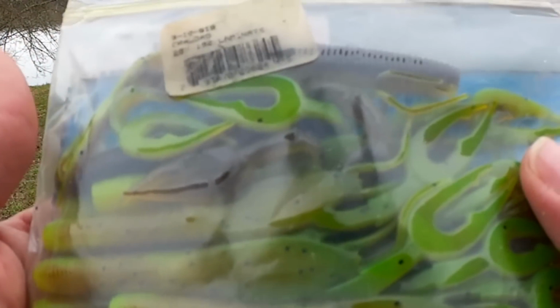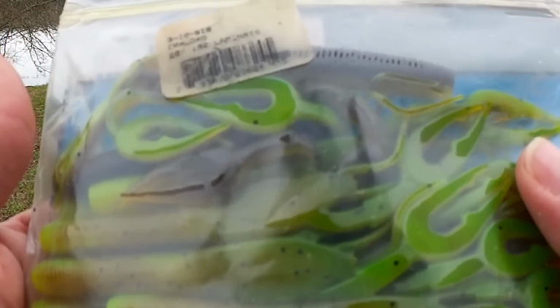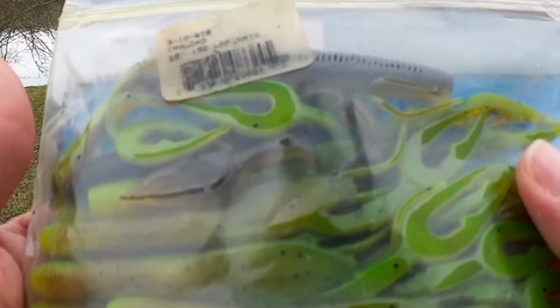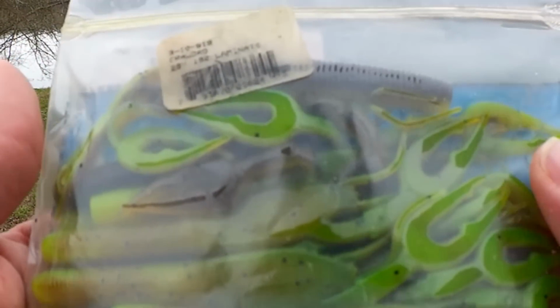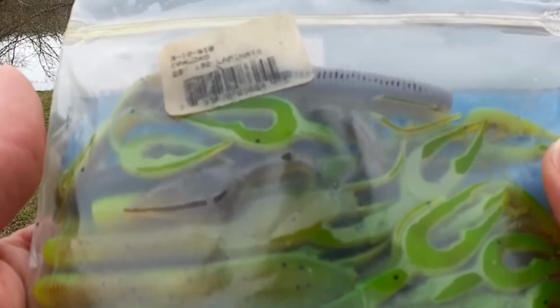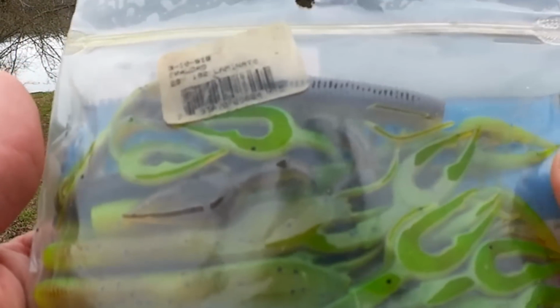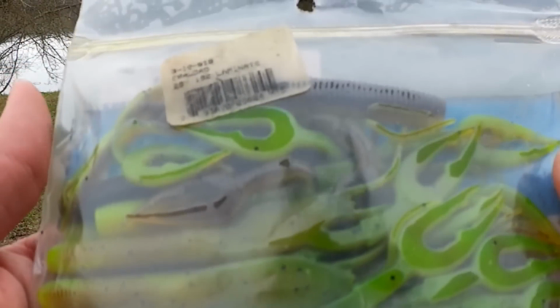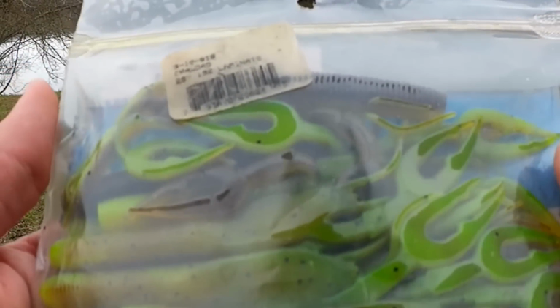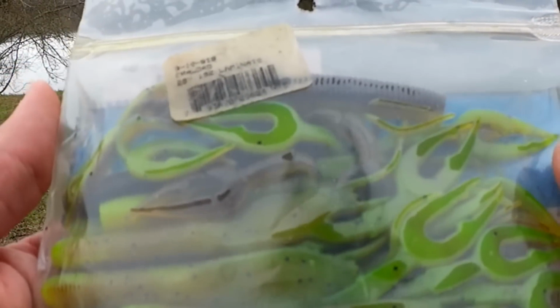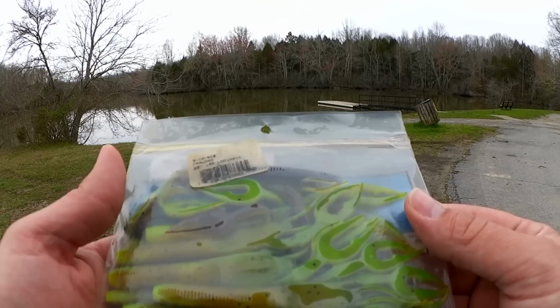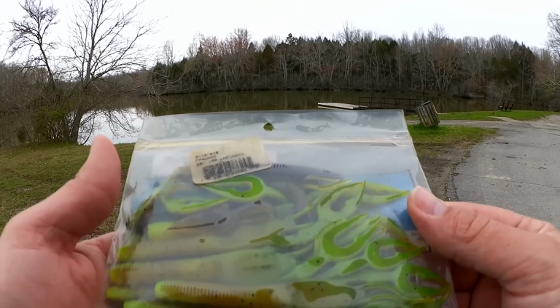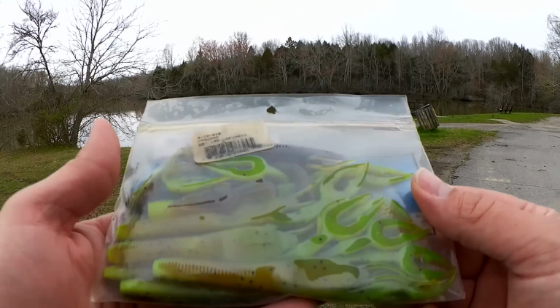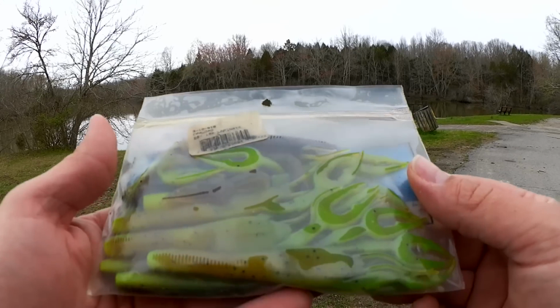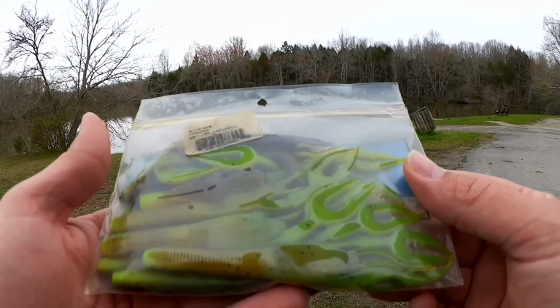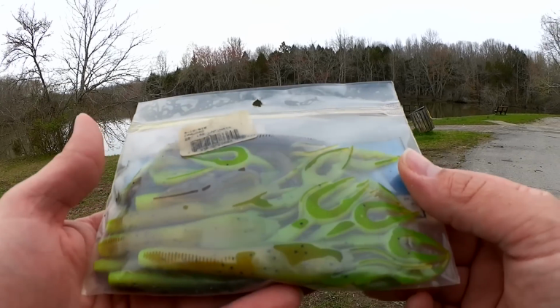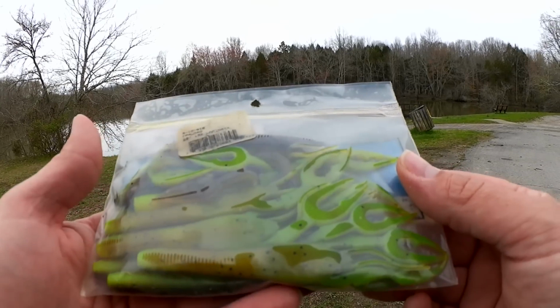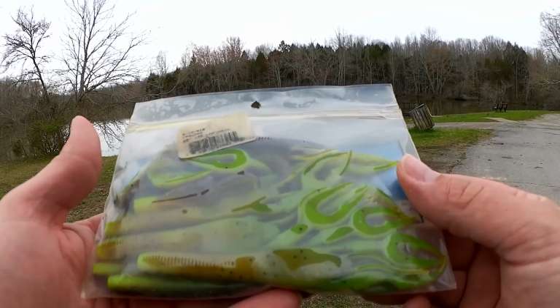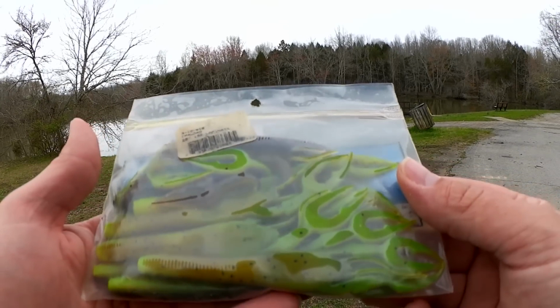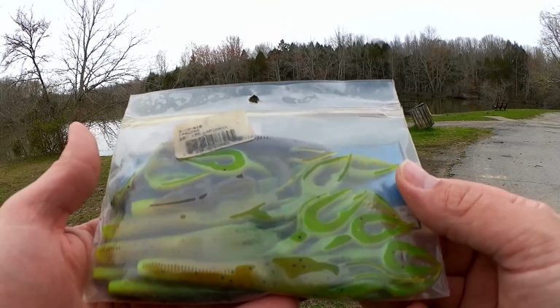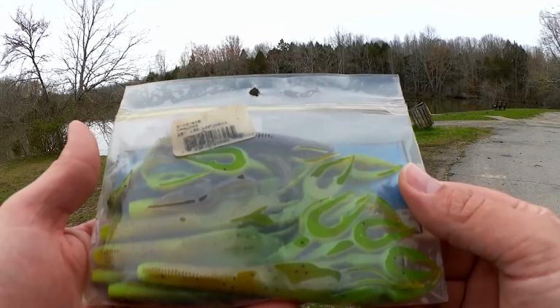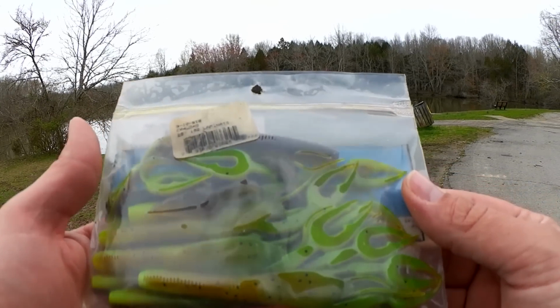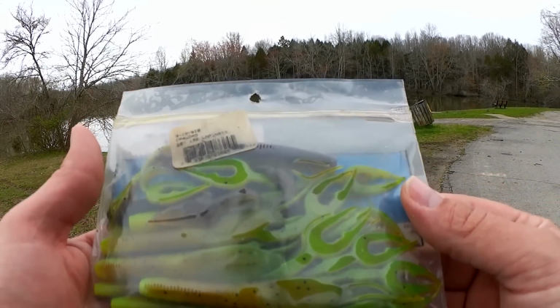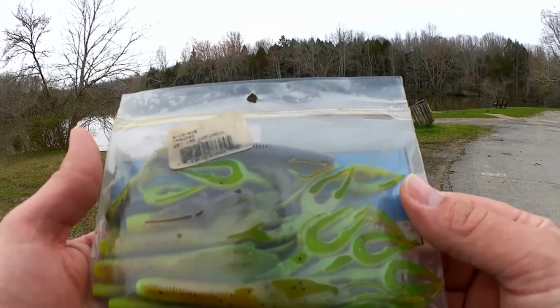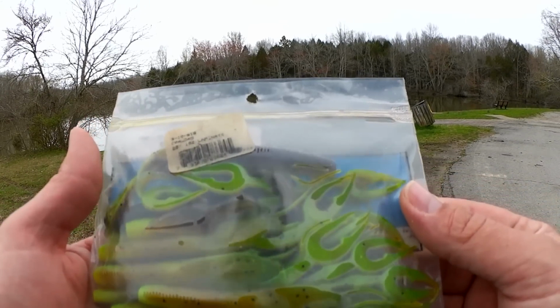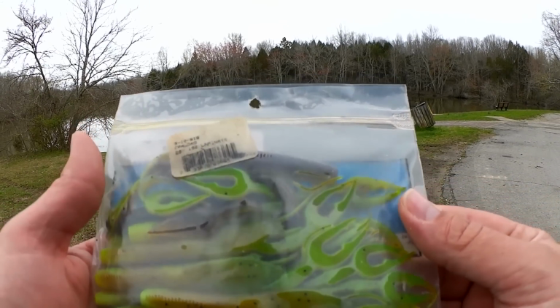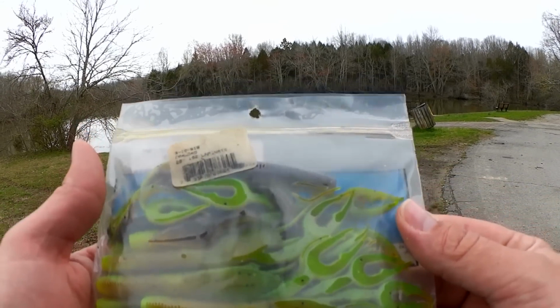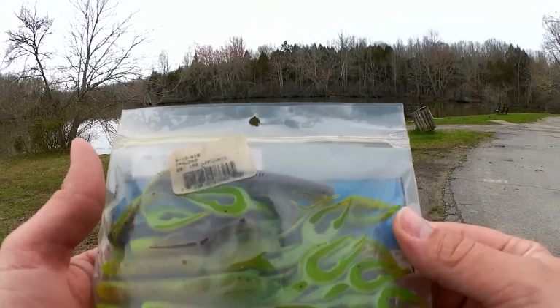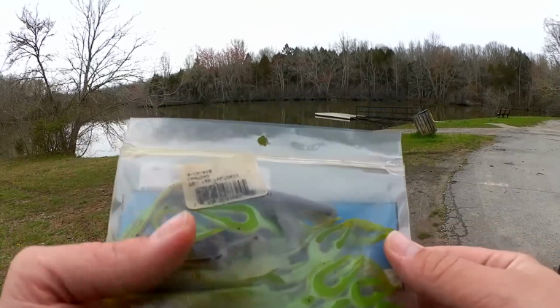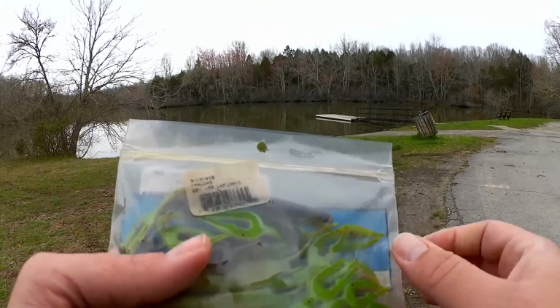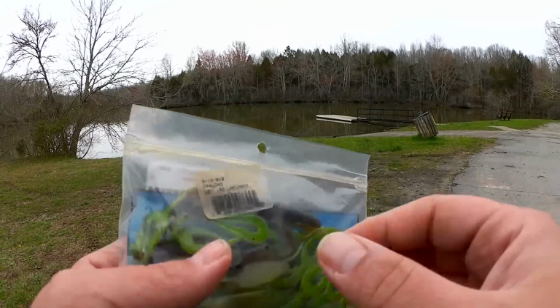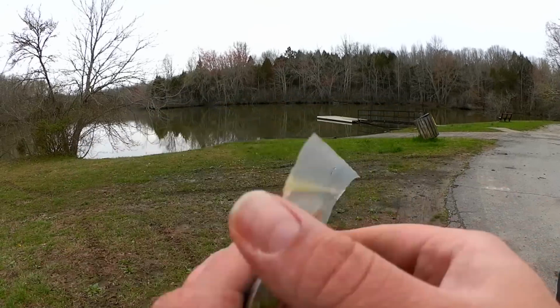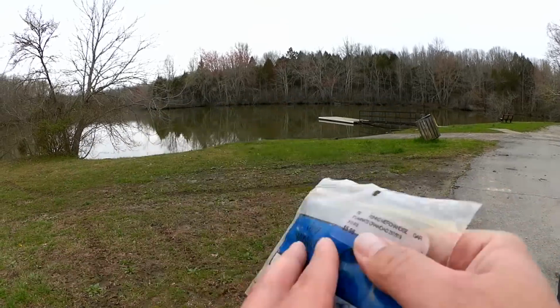Here's what they look like: sort of a light green on the bottom, dark green on the top.